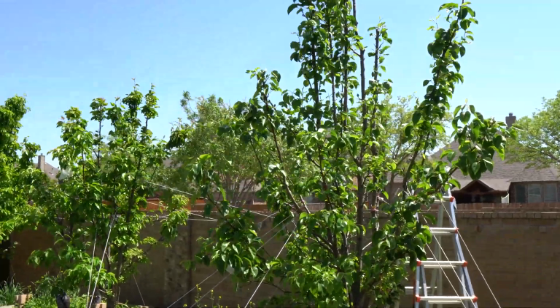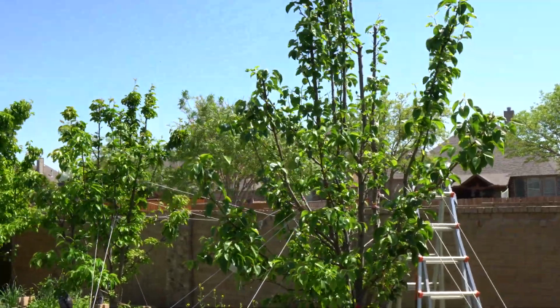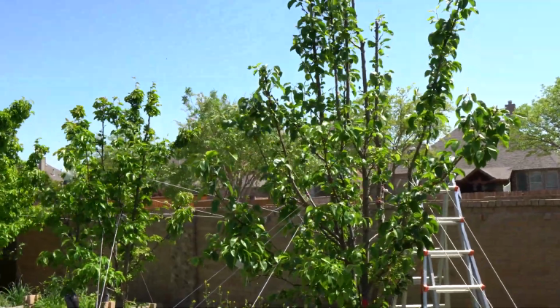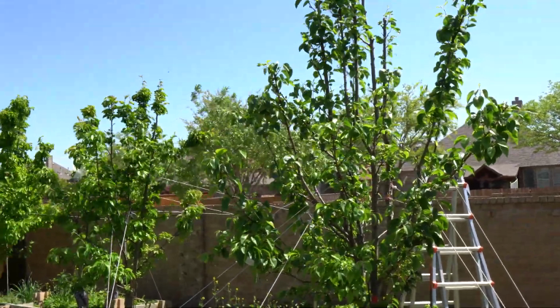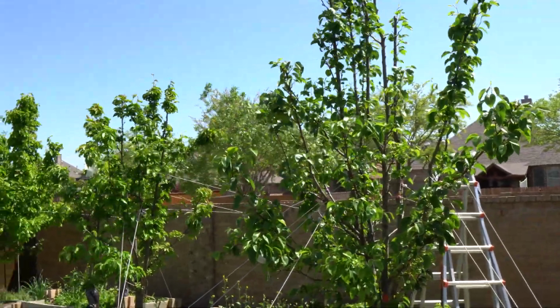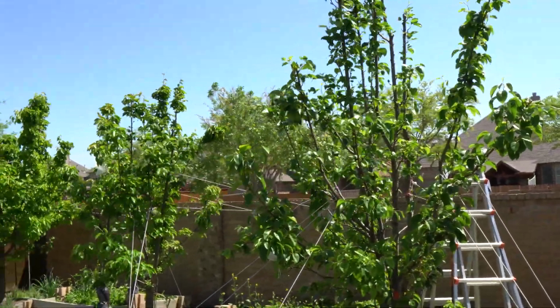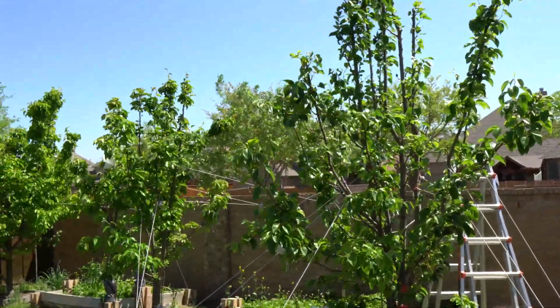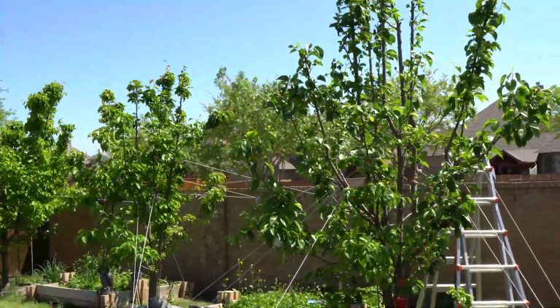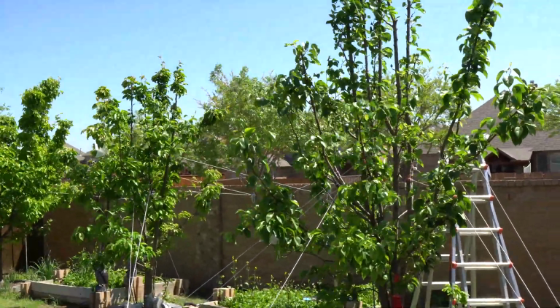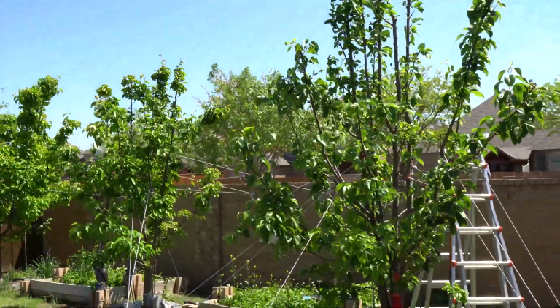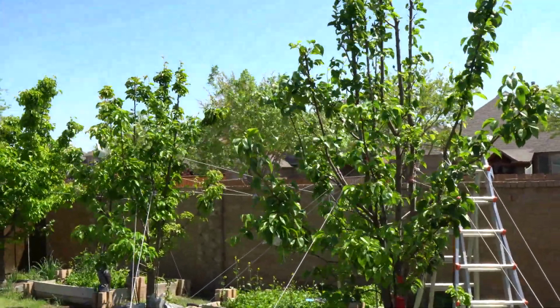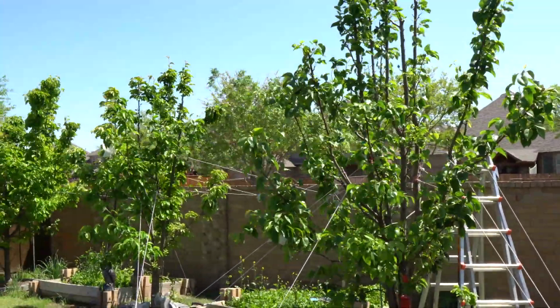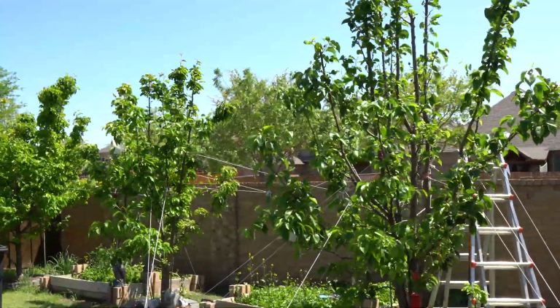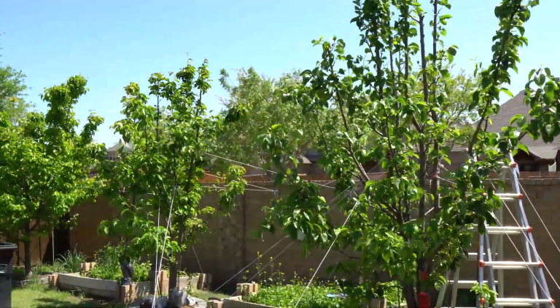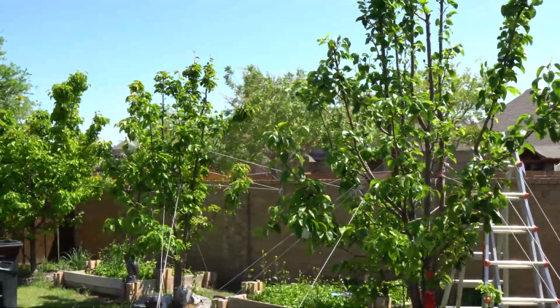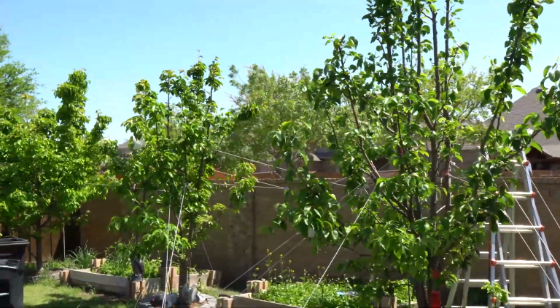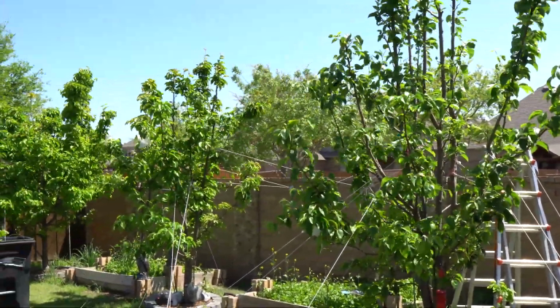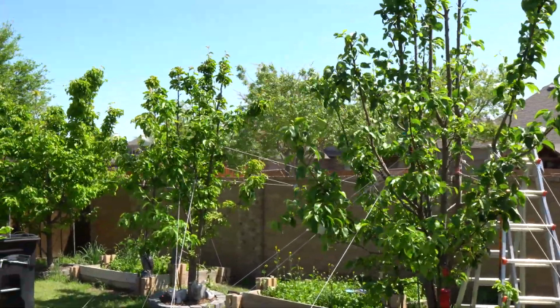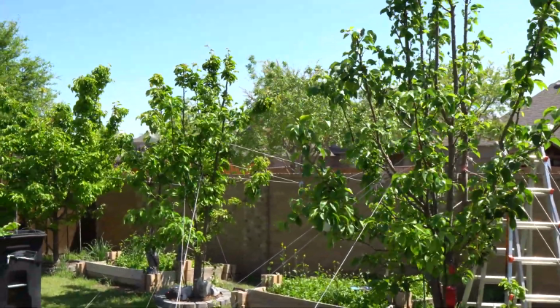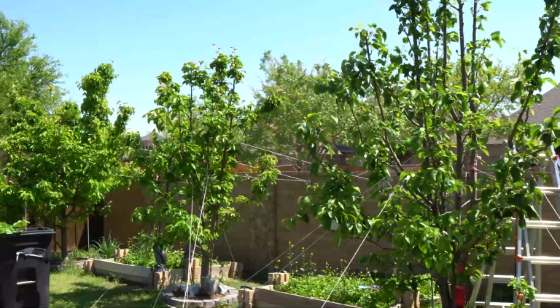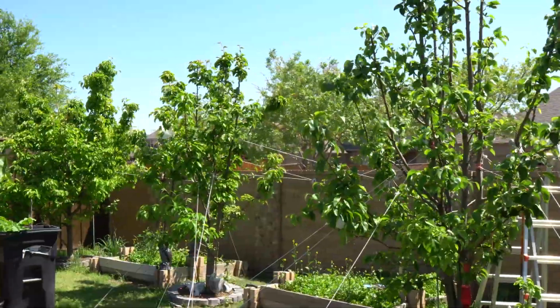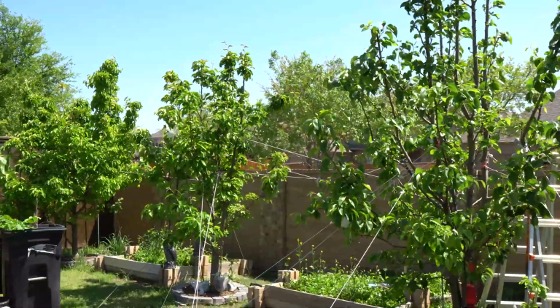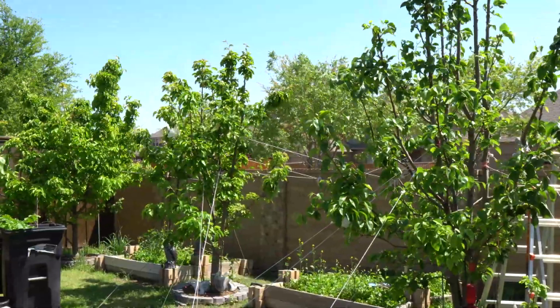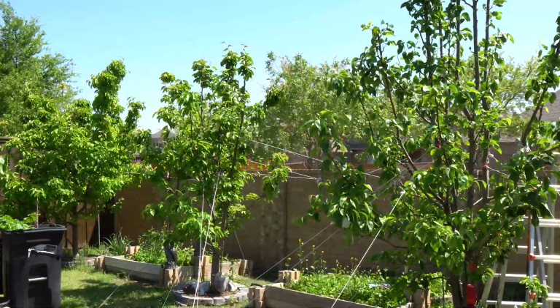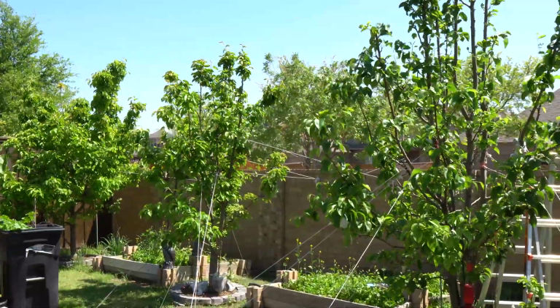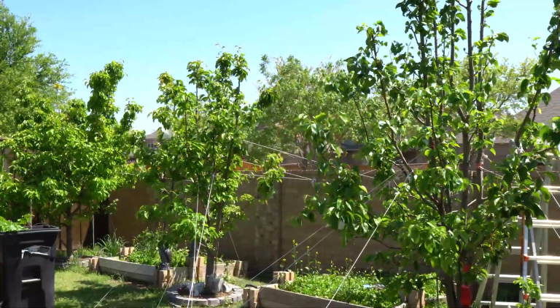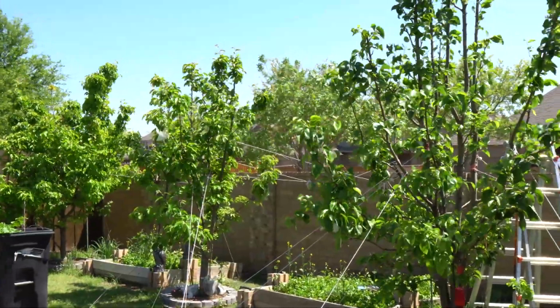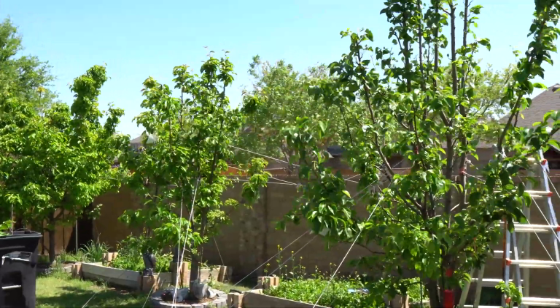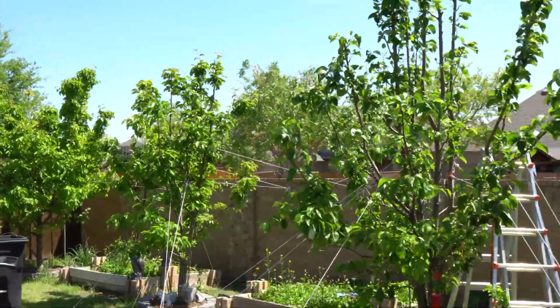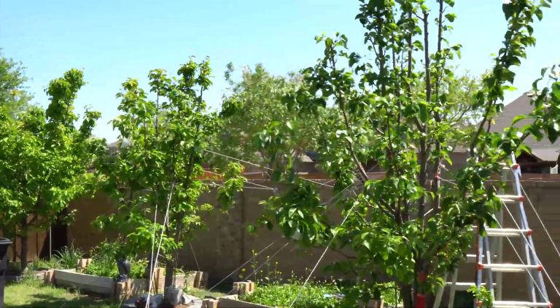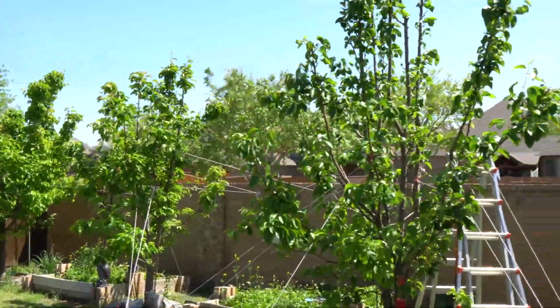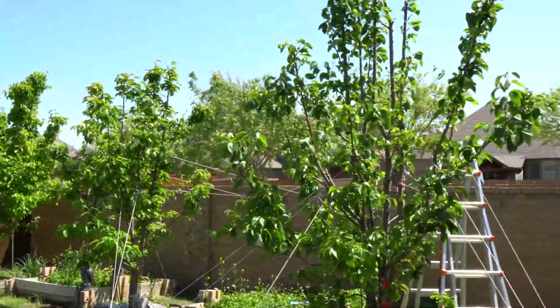Today is April 12th, 2025, and here is the next update to the pear series.